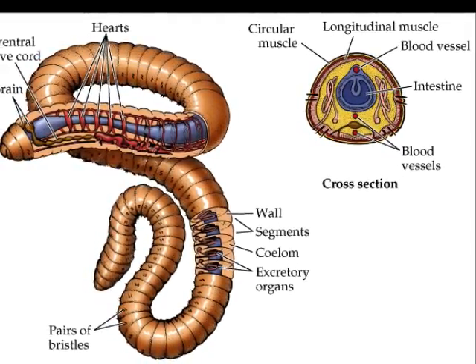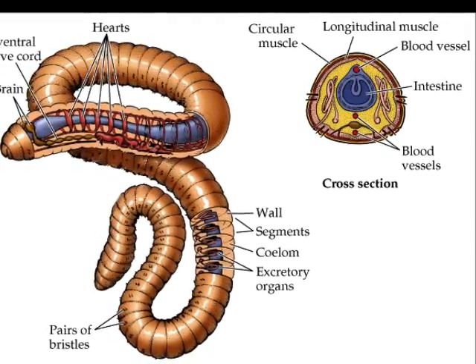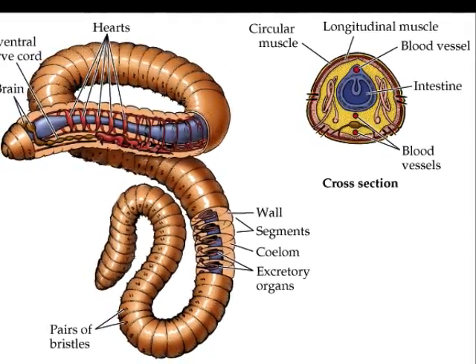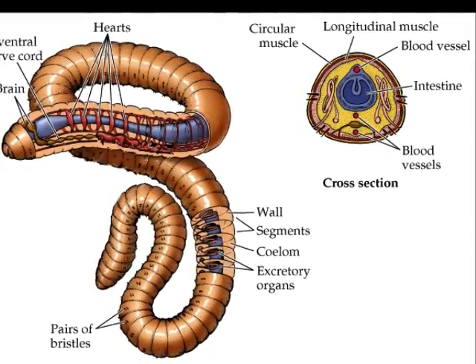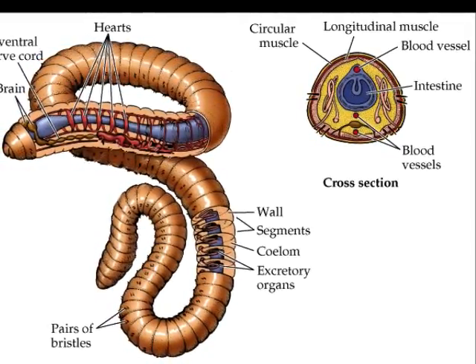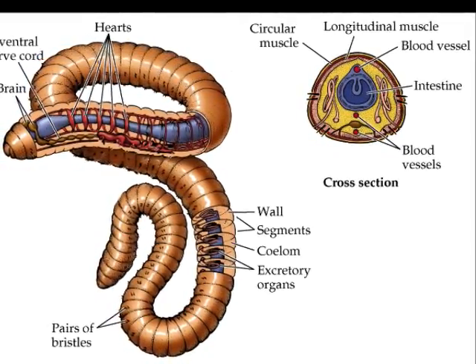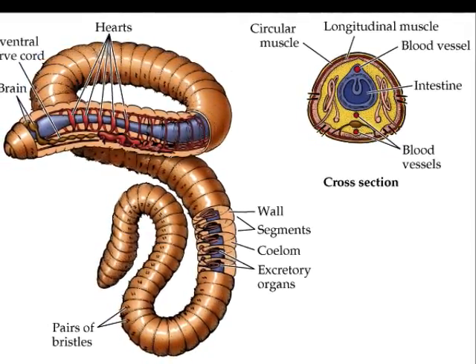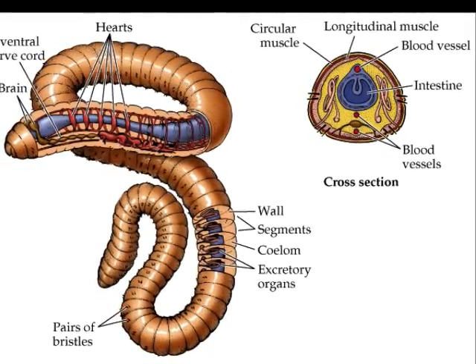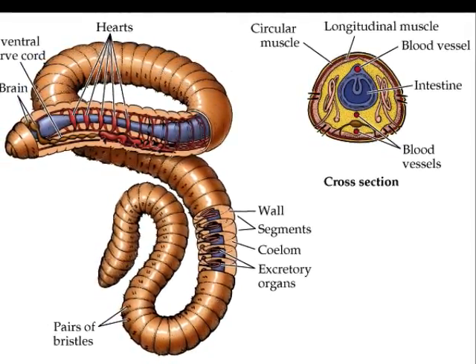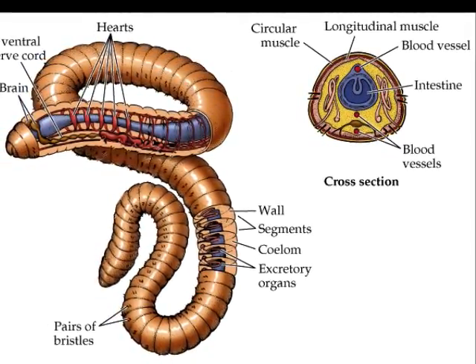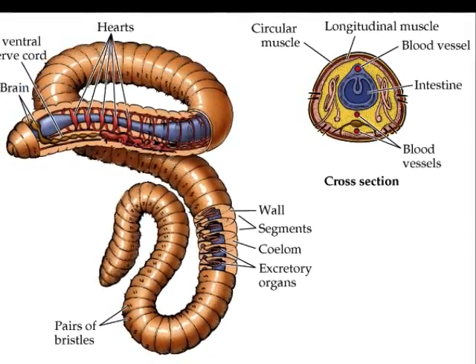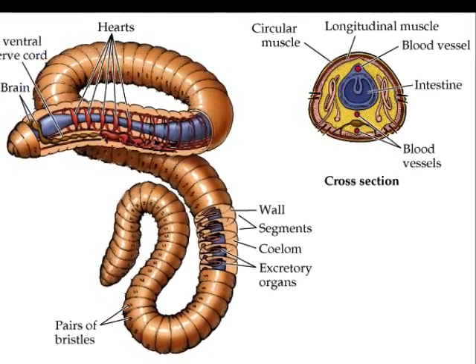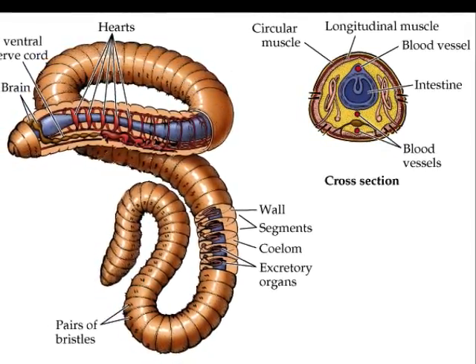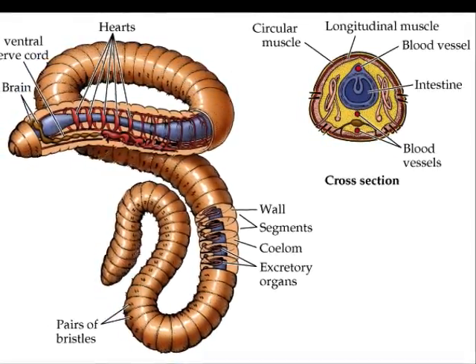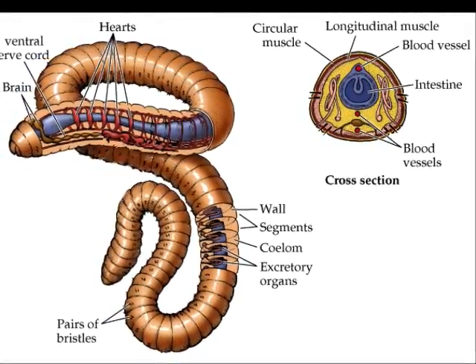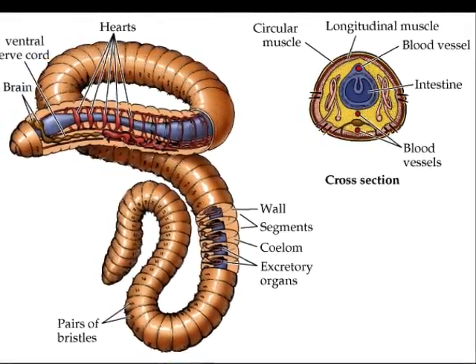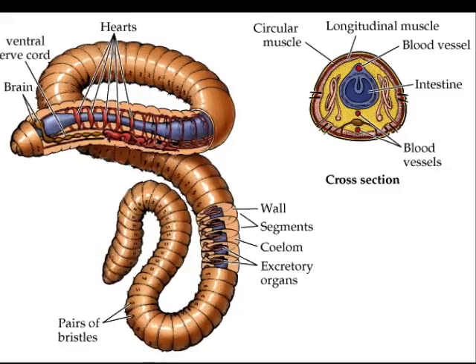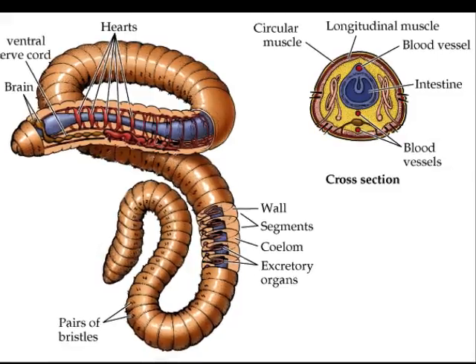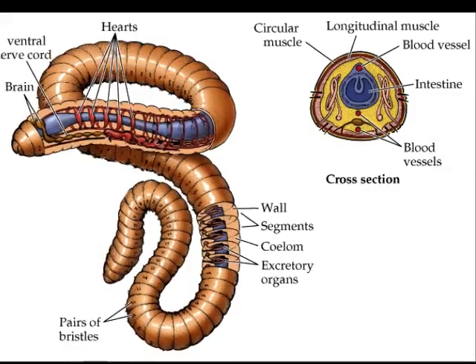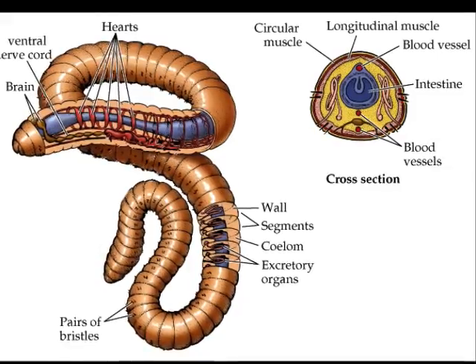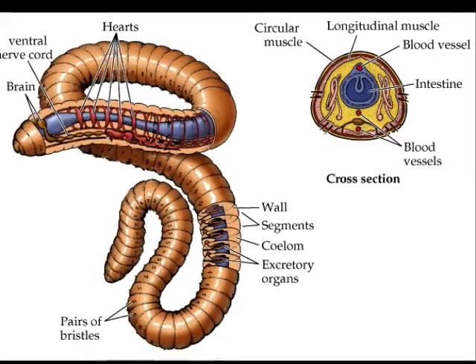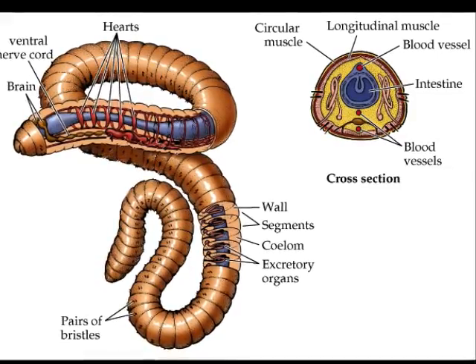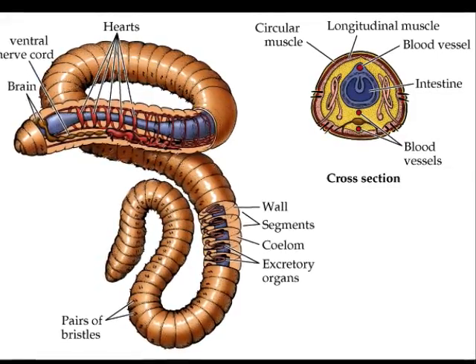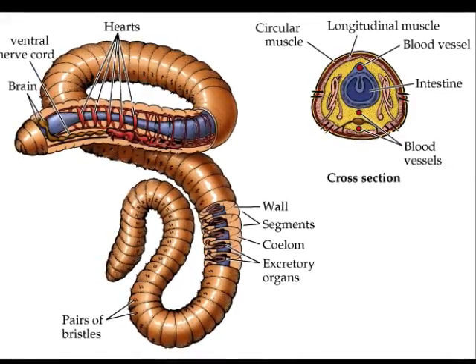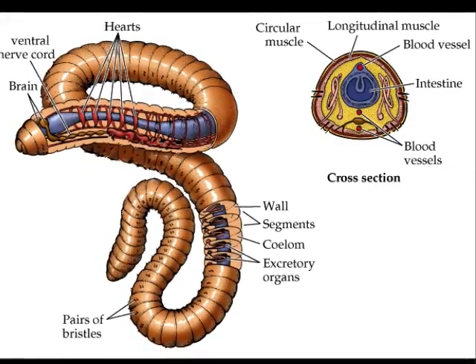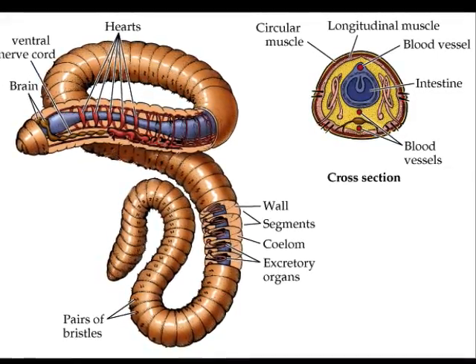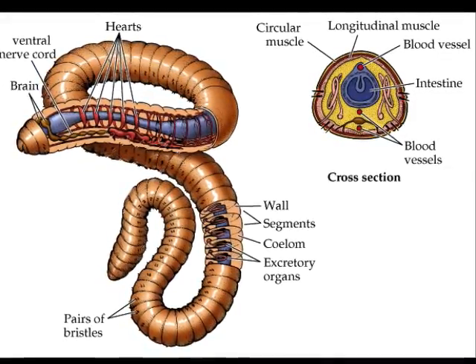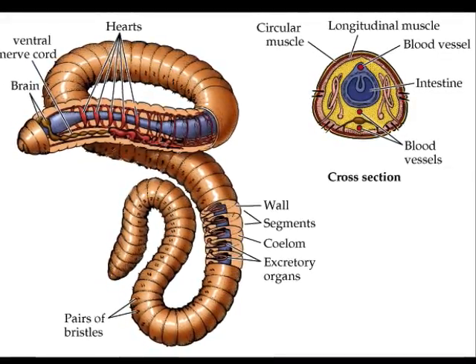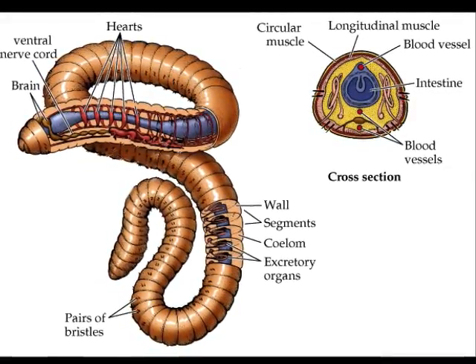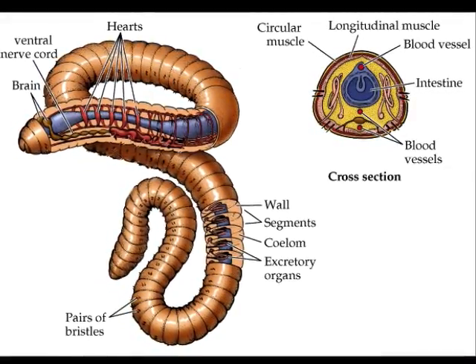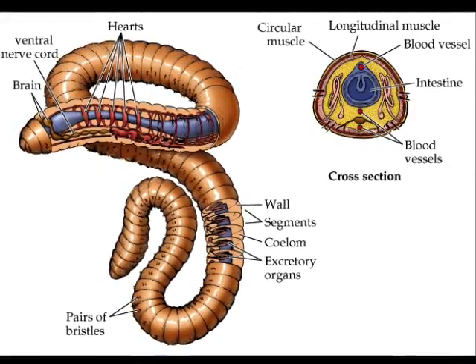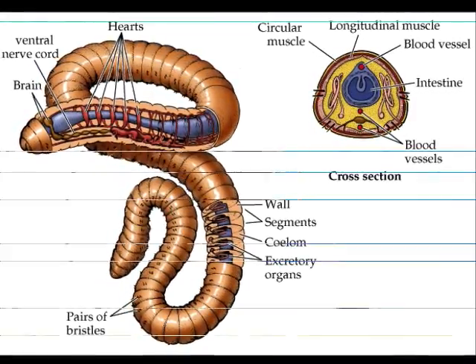Now, as you think about all of that, let's watch the conclusion of the SpongeBob and Sandy clip.